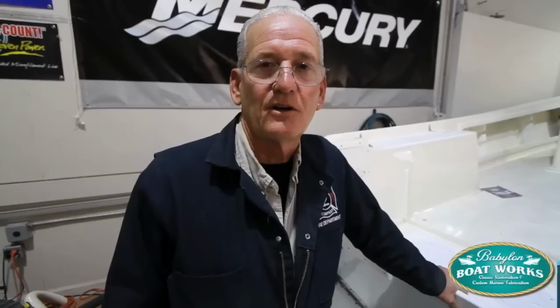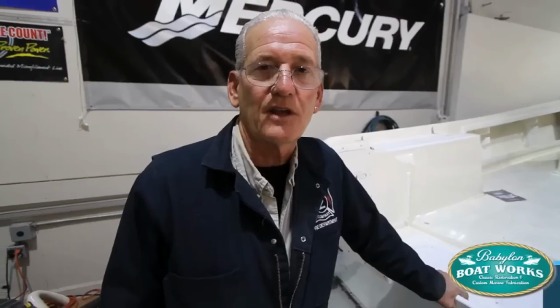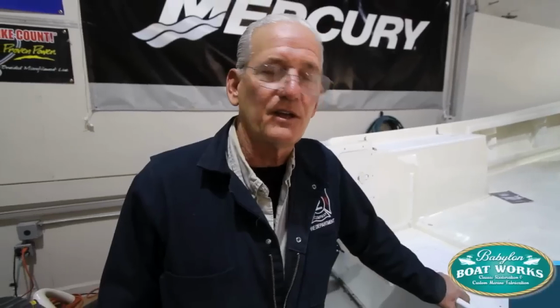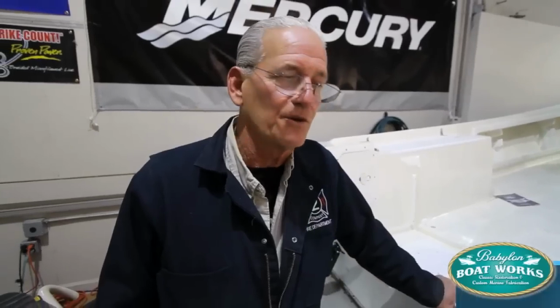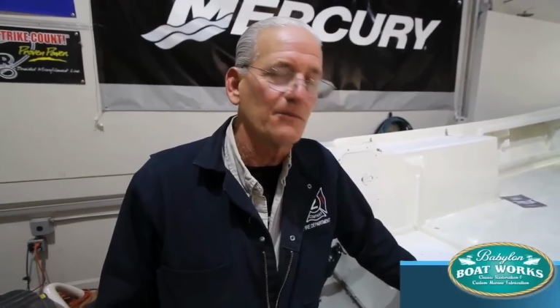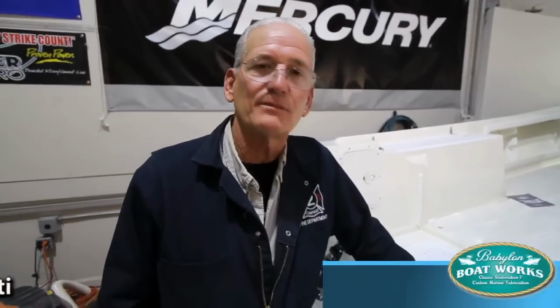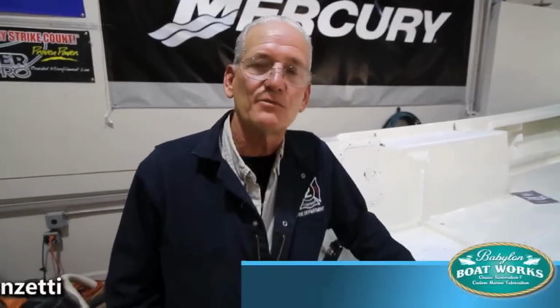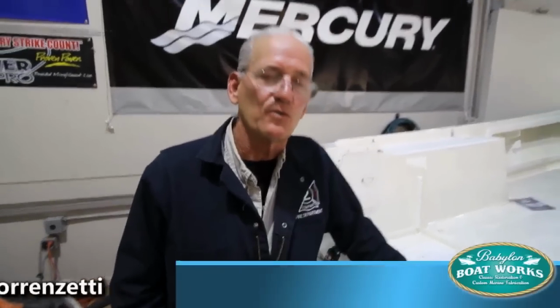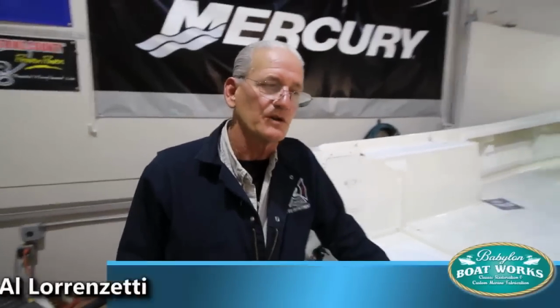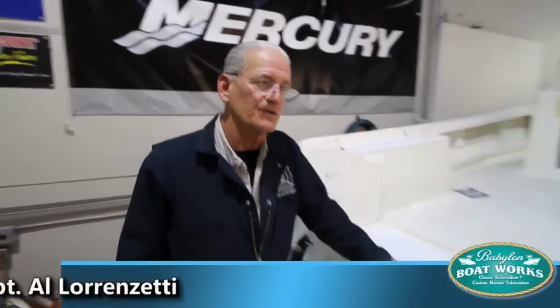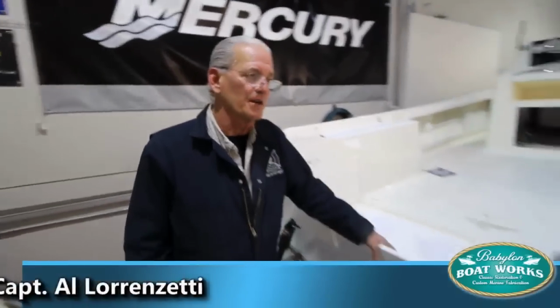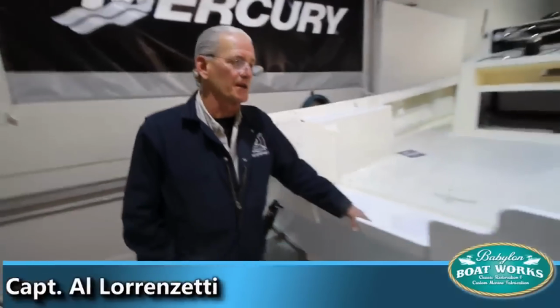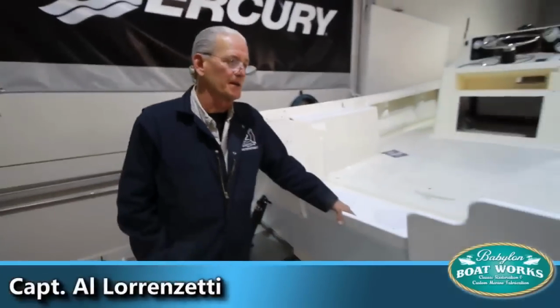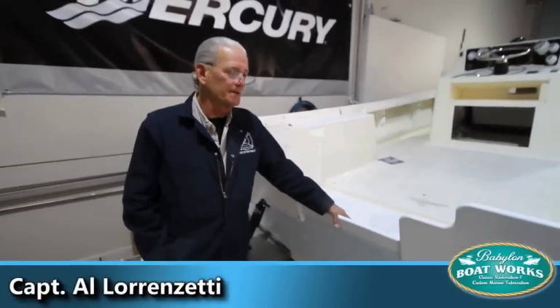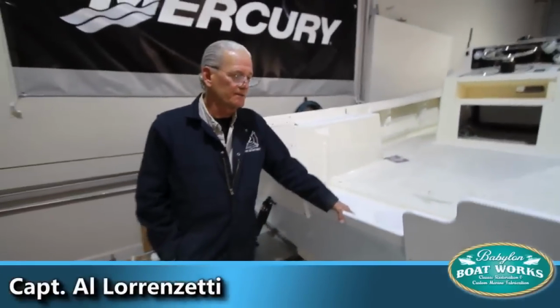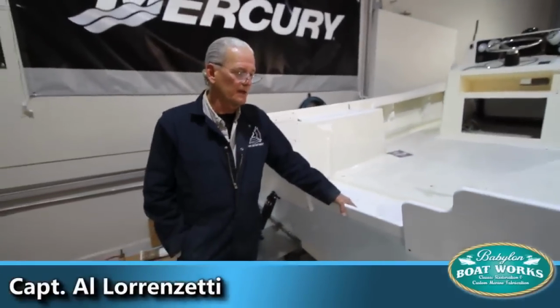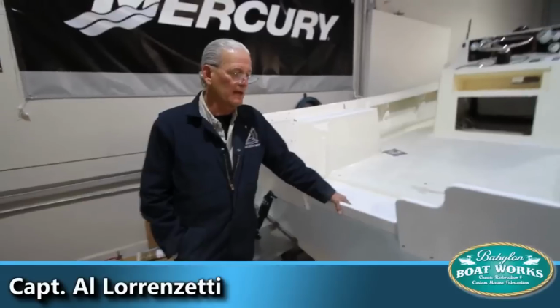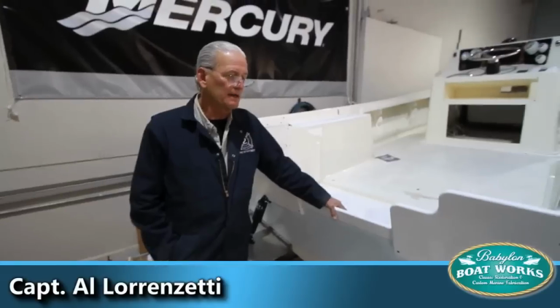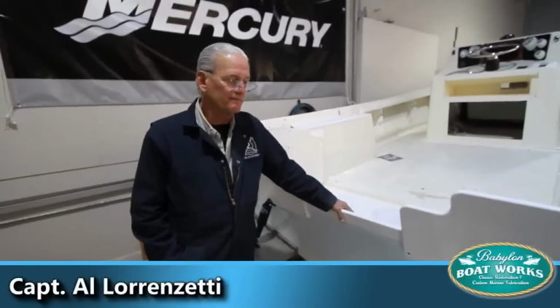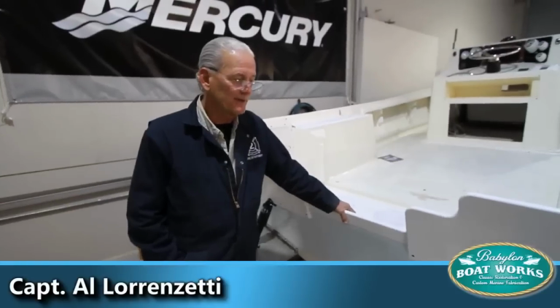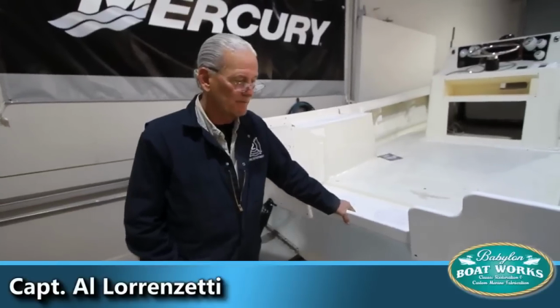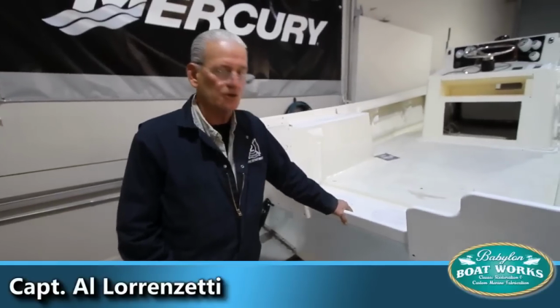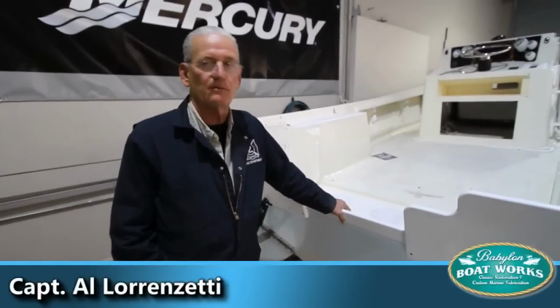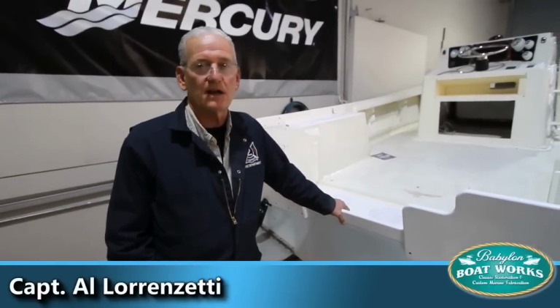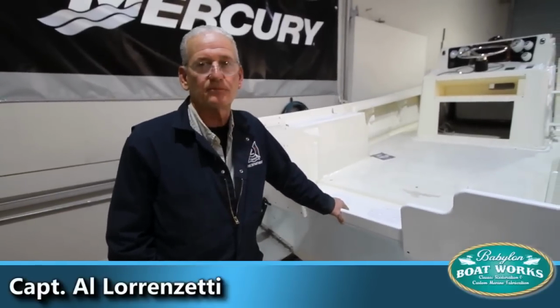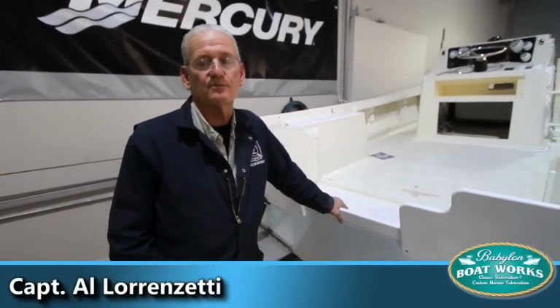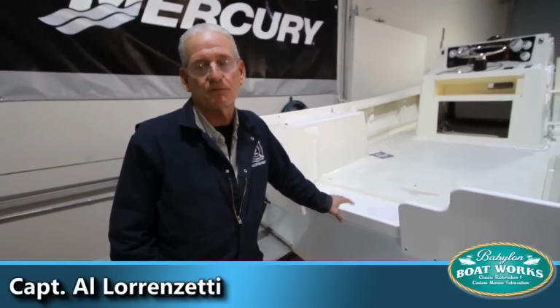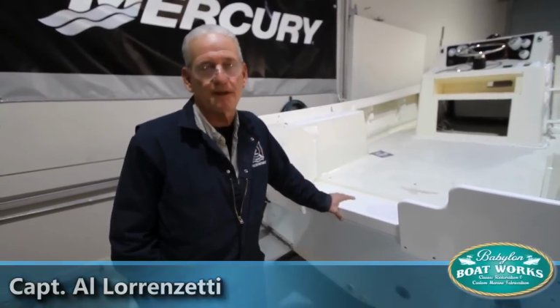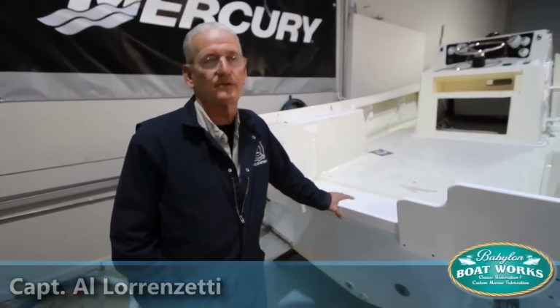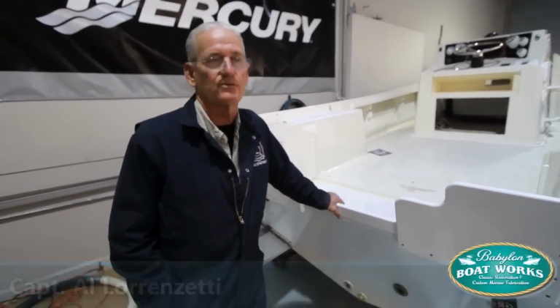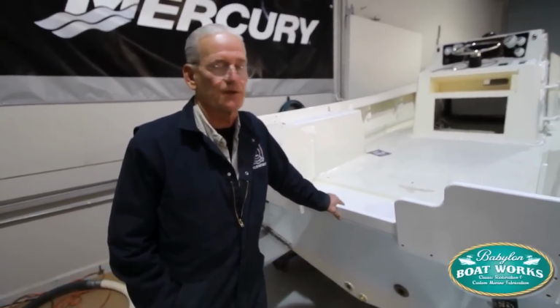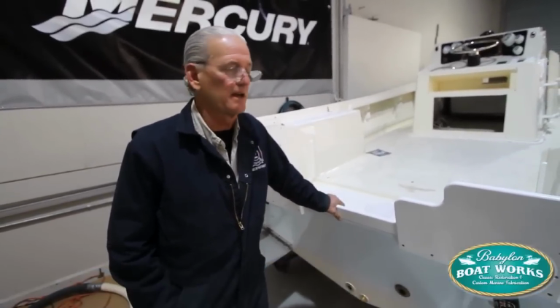Okay, here we are at Babylon Boatworks. Today we got a big job accomplished, but we ran into a snag.